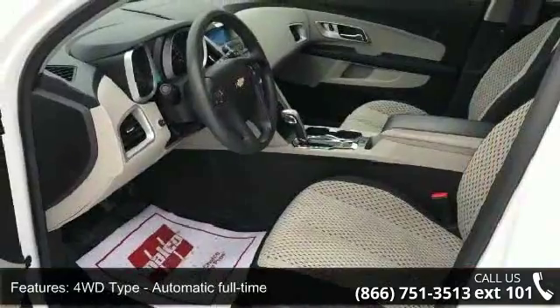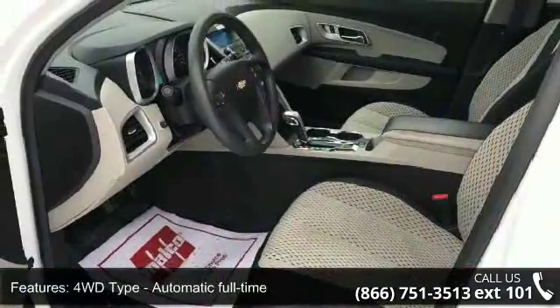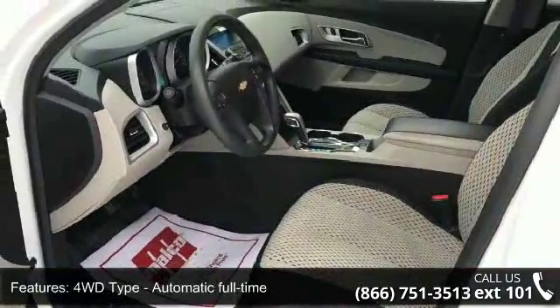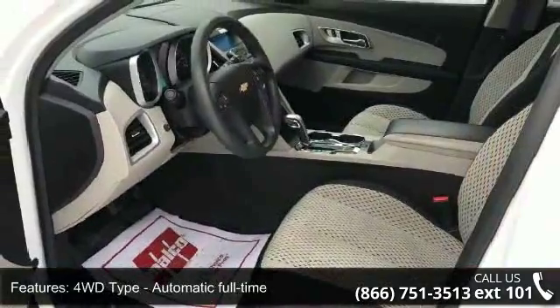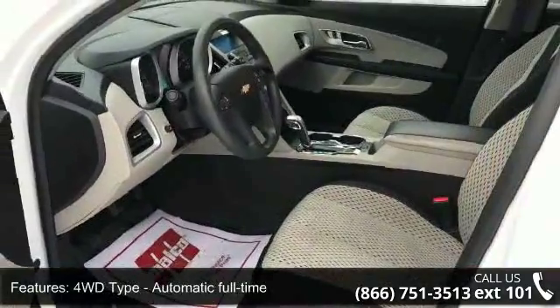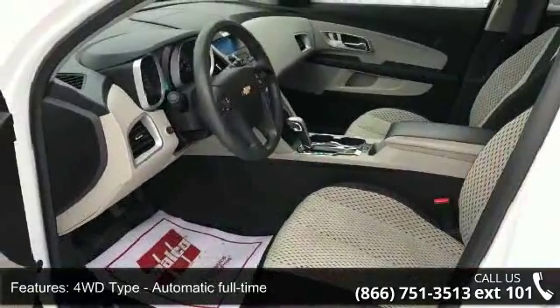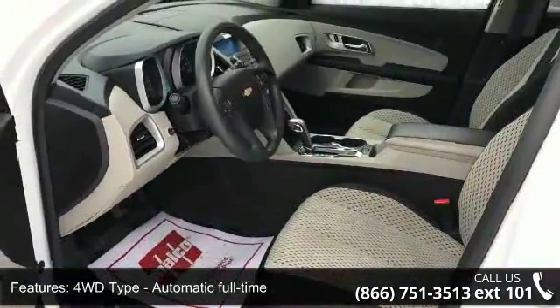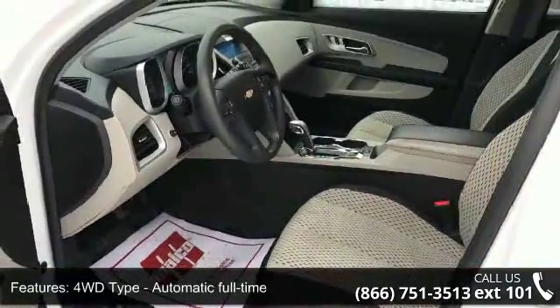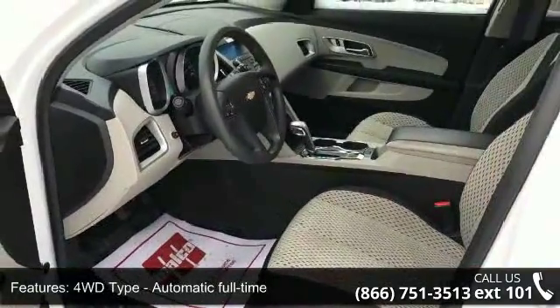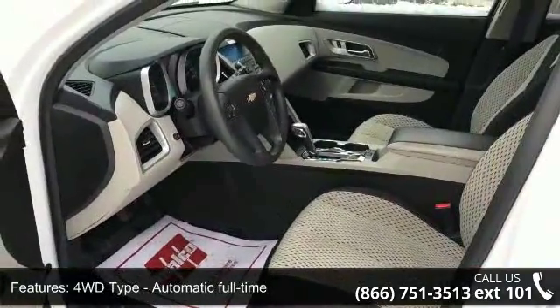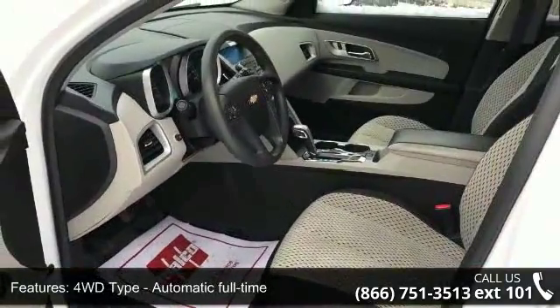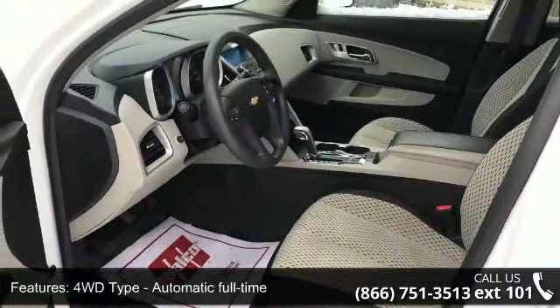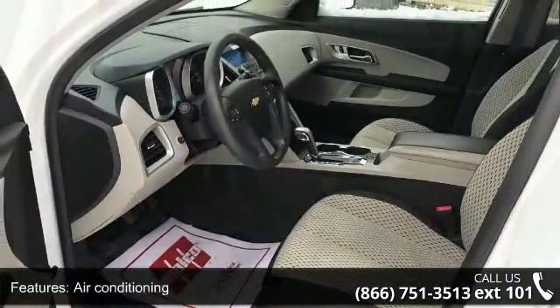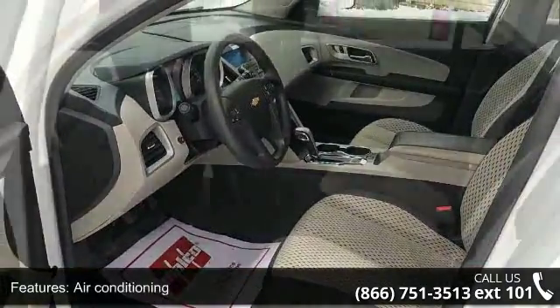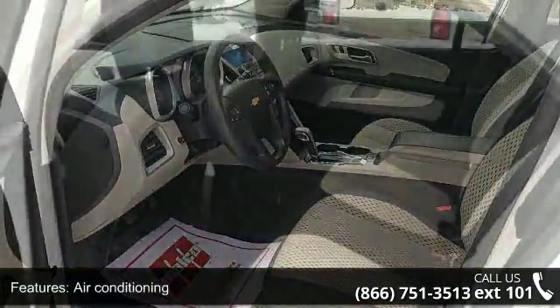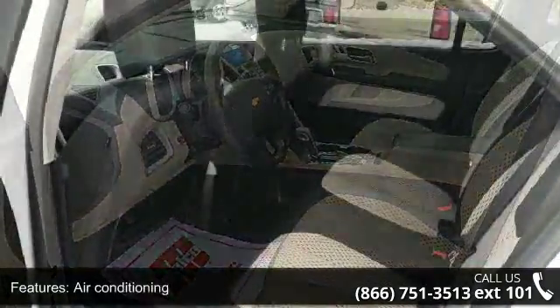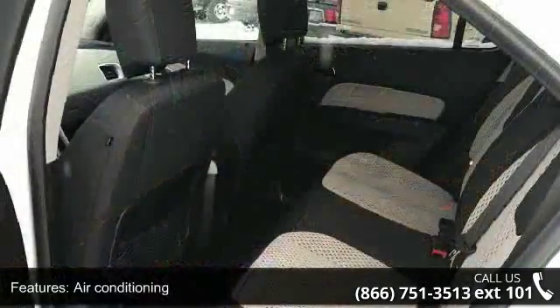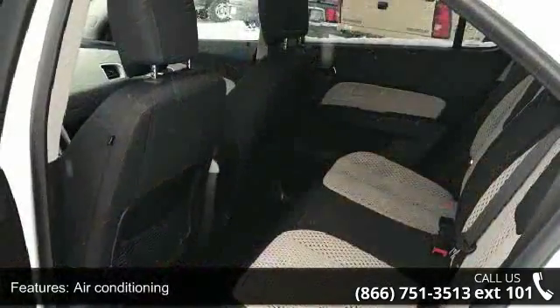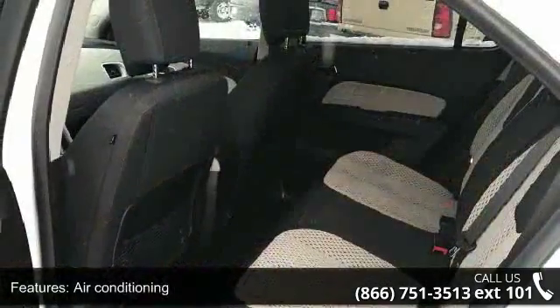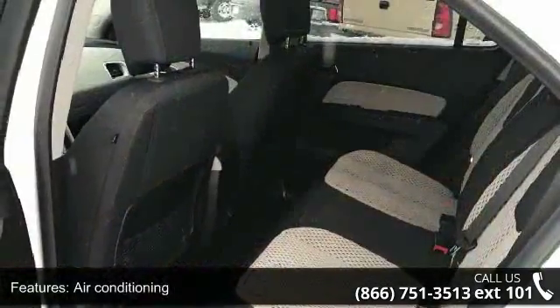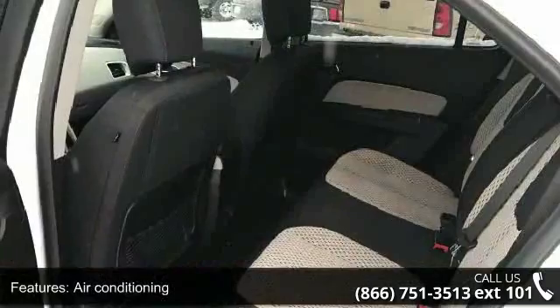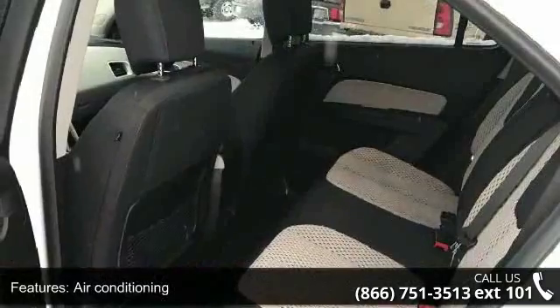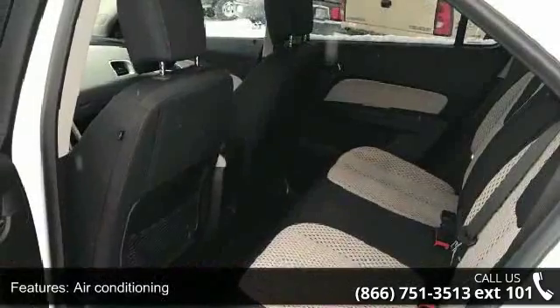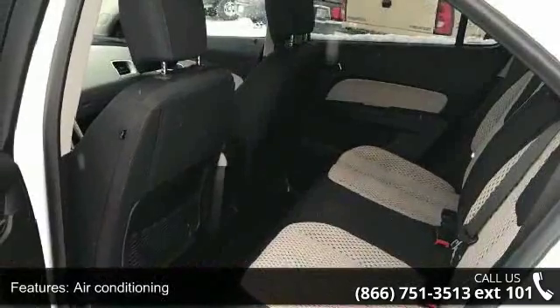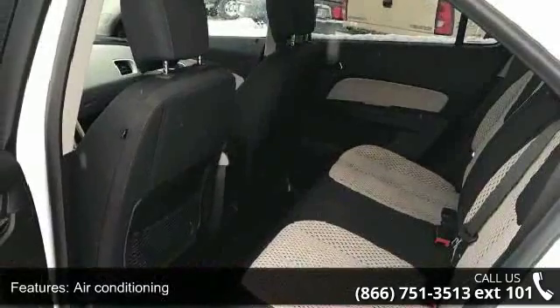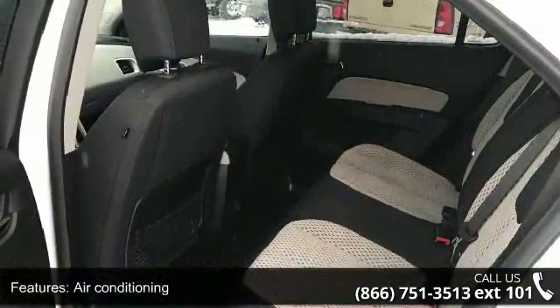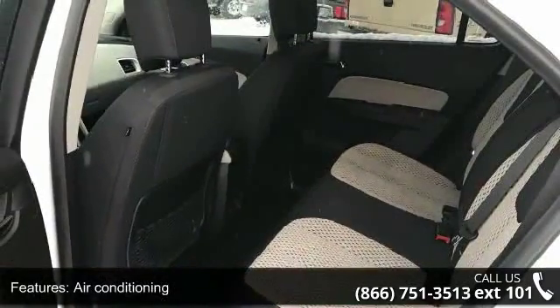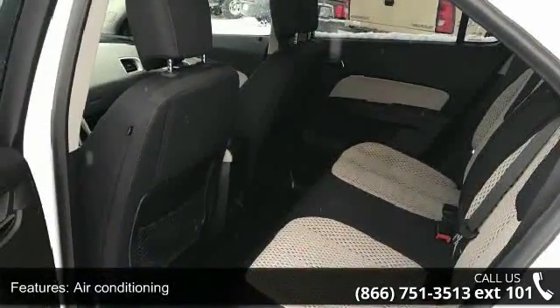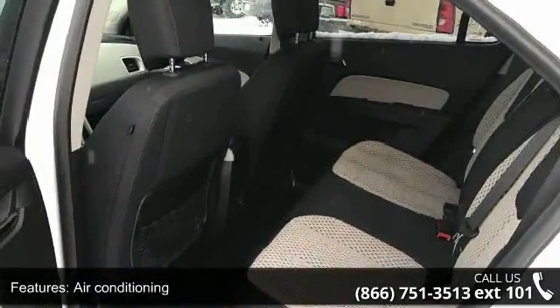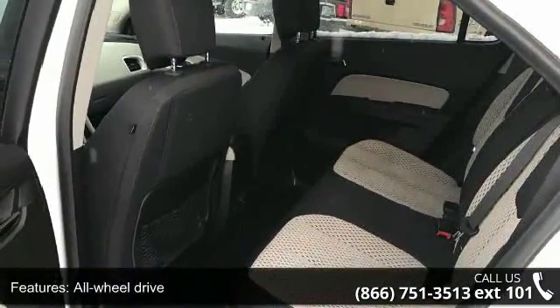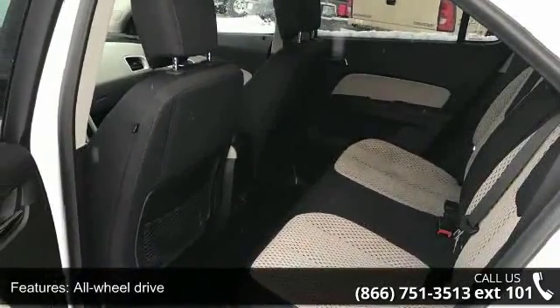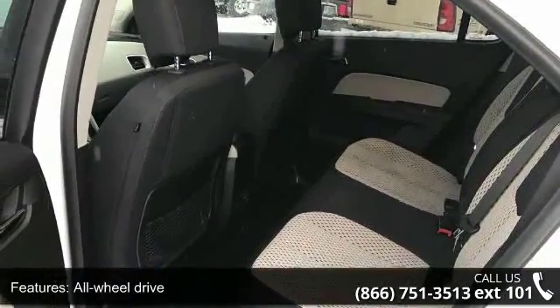Automatic full-time air conditioning, all-wheel drive, audio controls on steering wheel, automatic transmission, and Bluetooth.